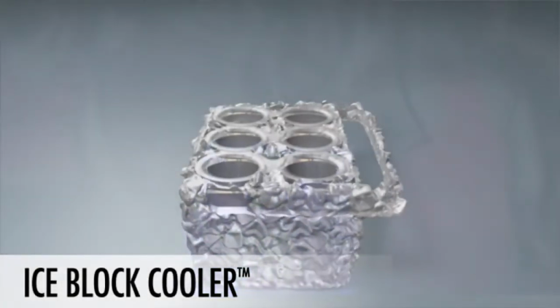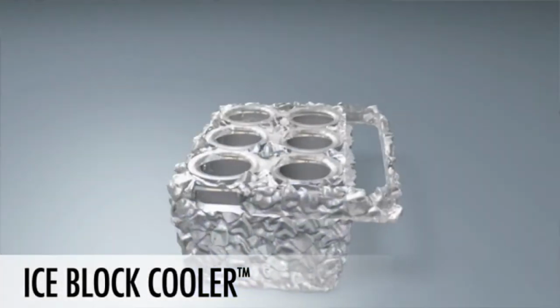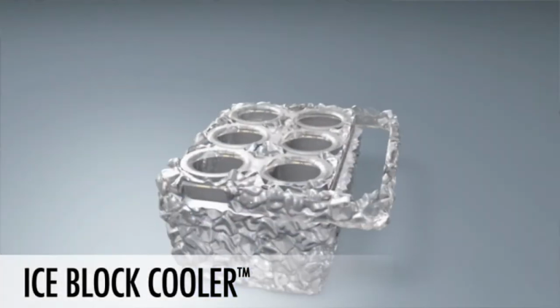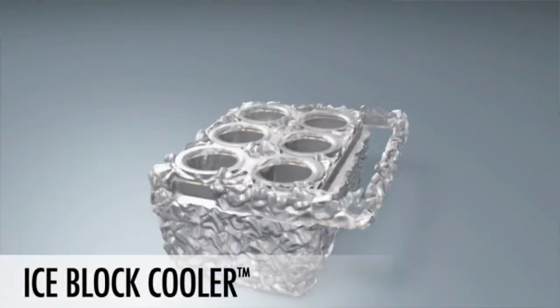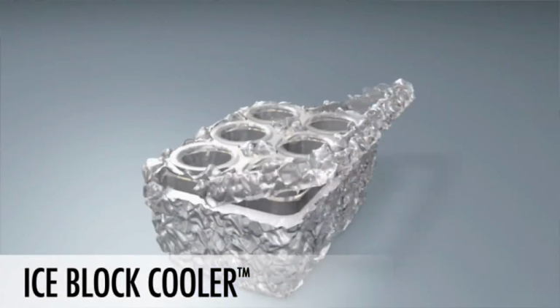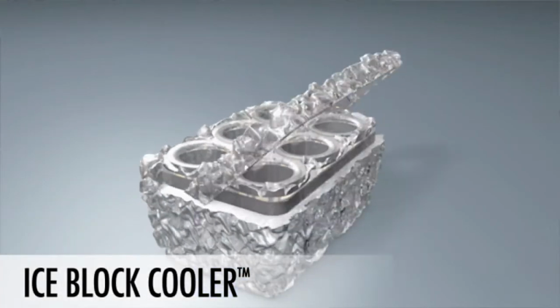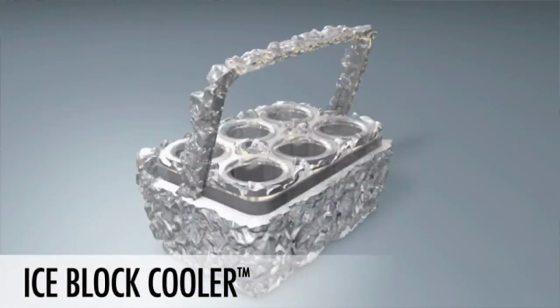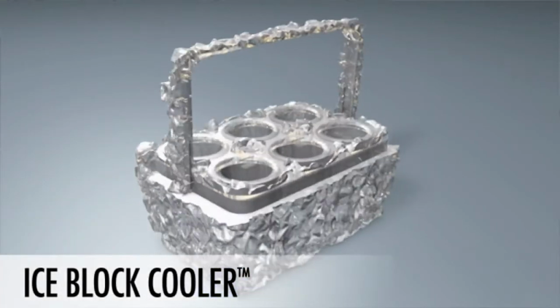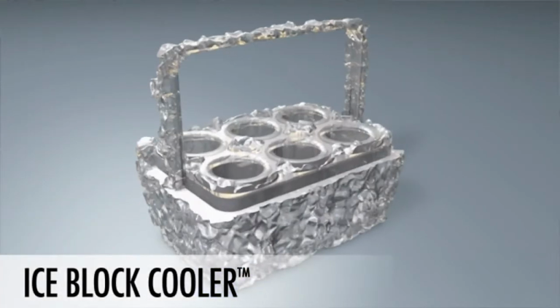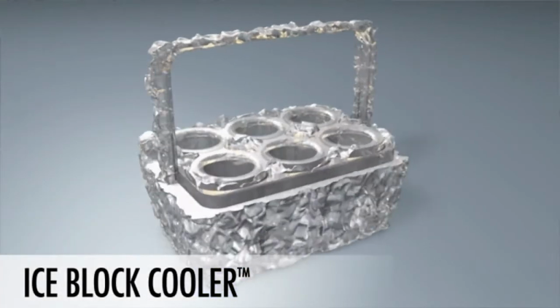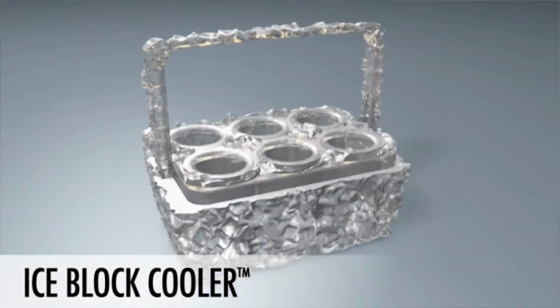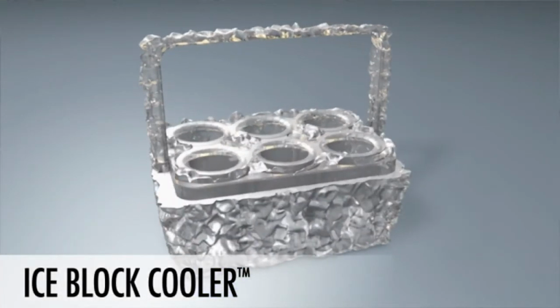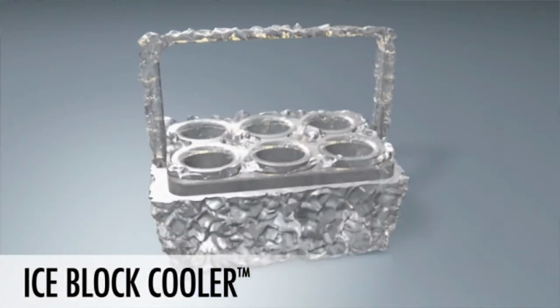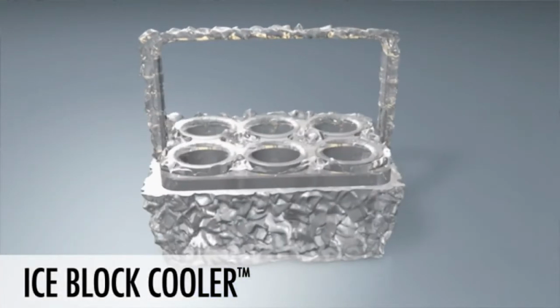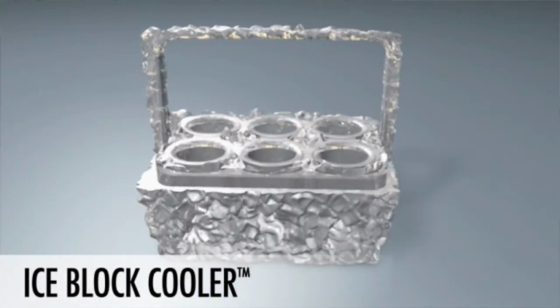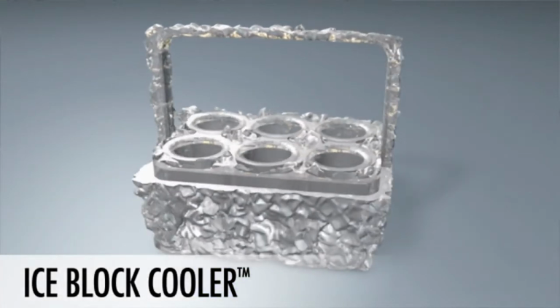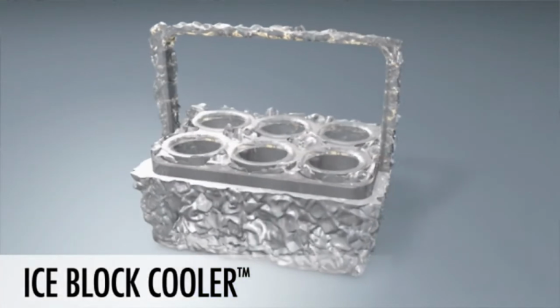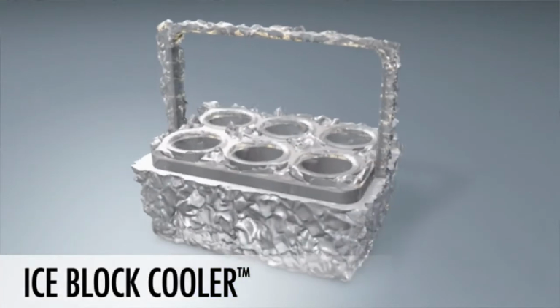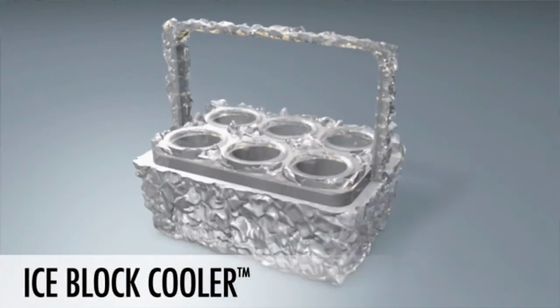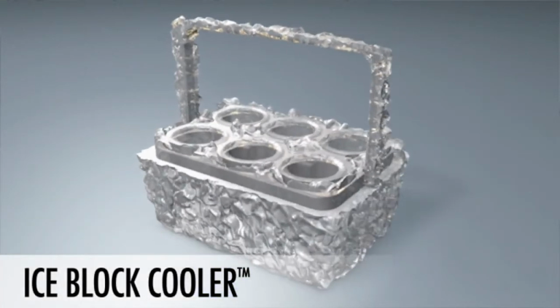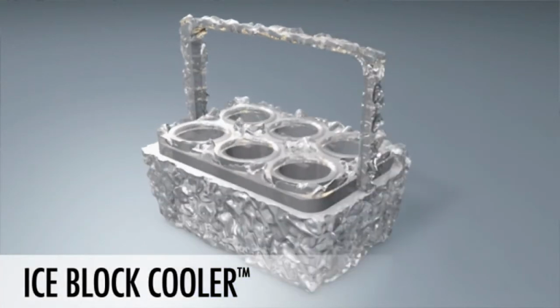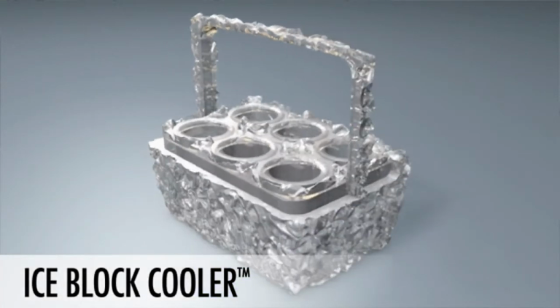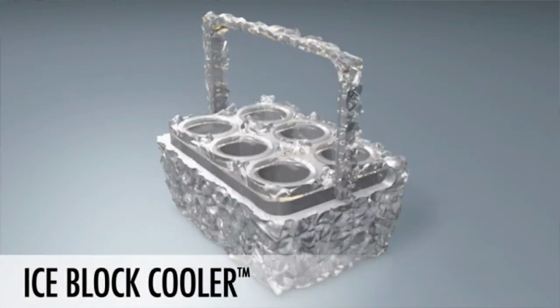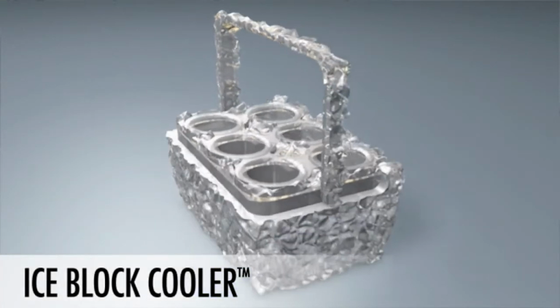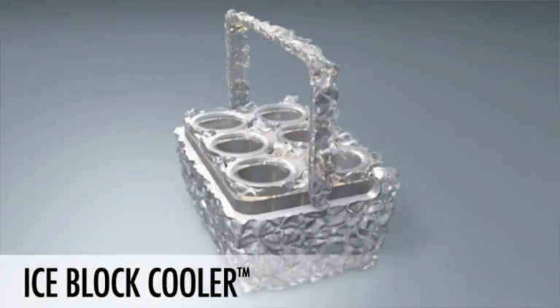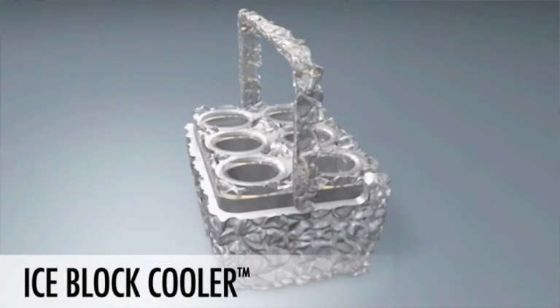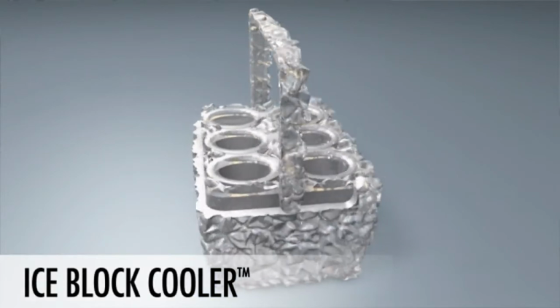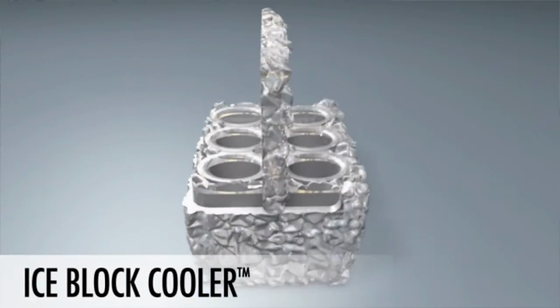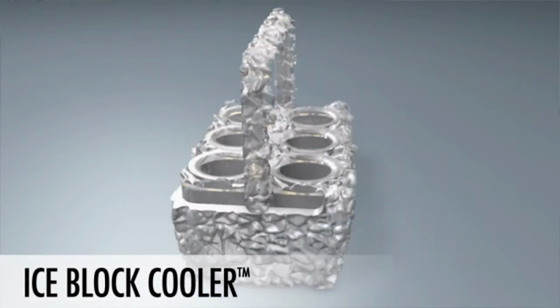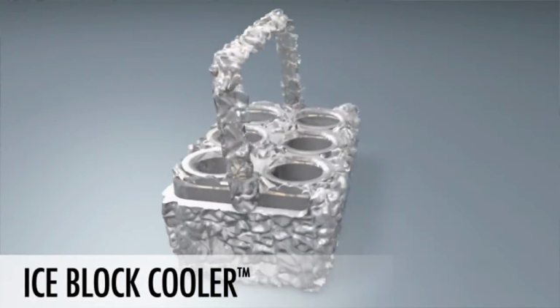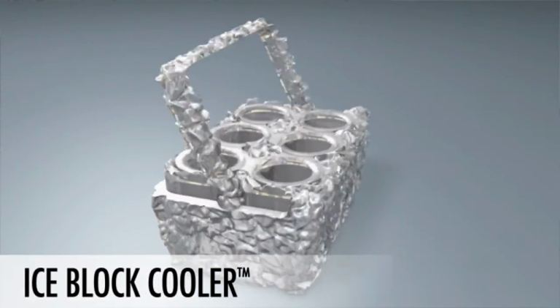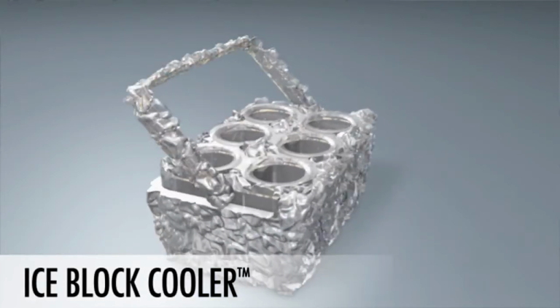If you like the product, please click the contribution button now to get your own IceBlock Cooler today.